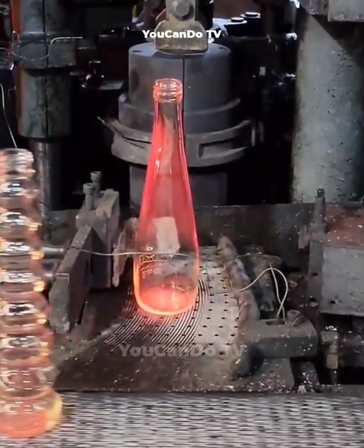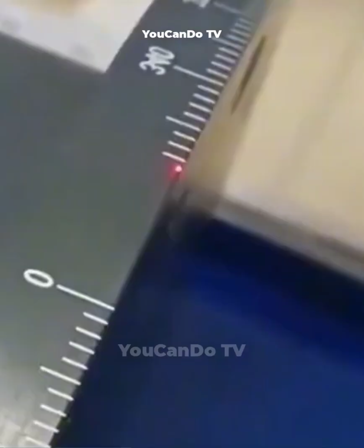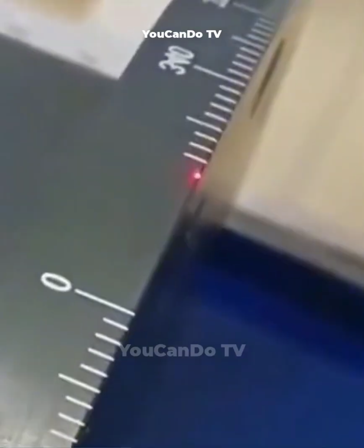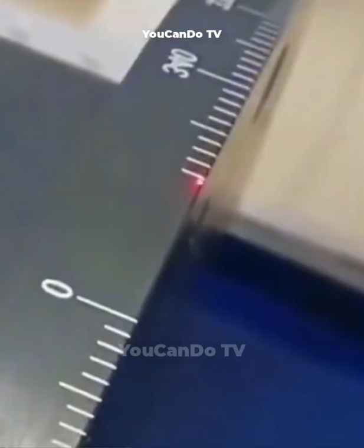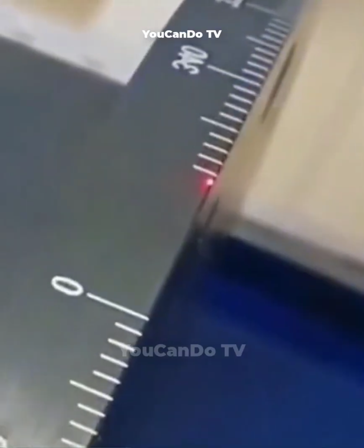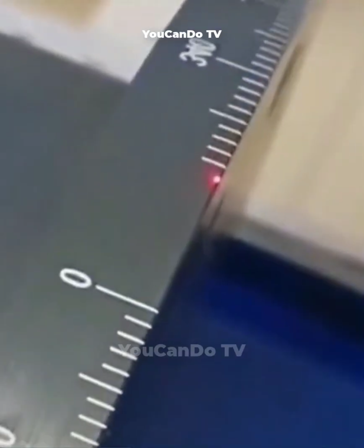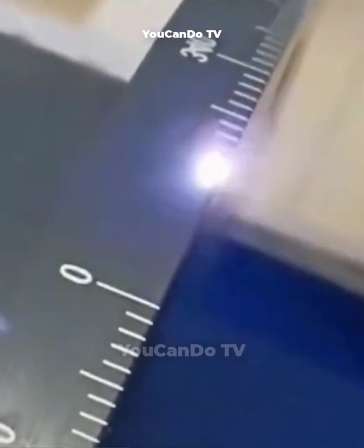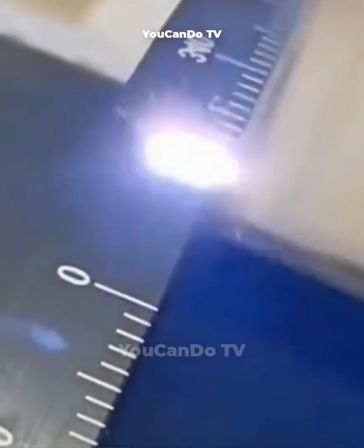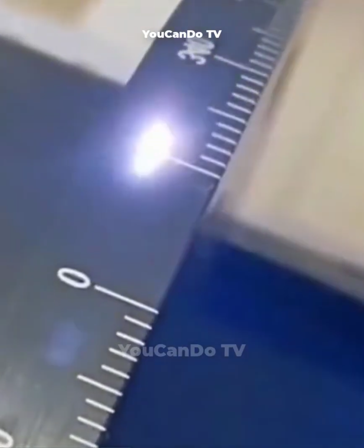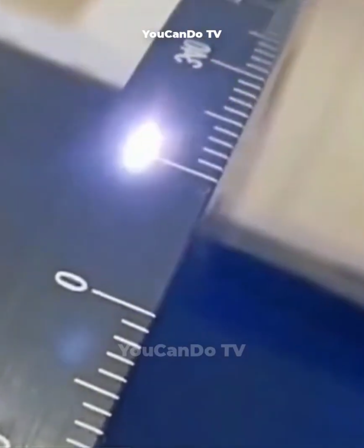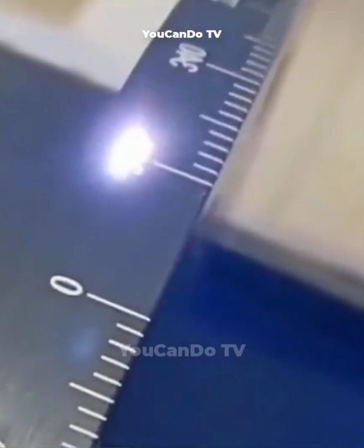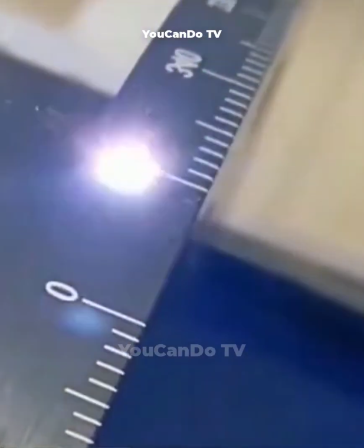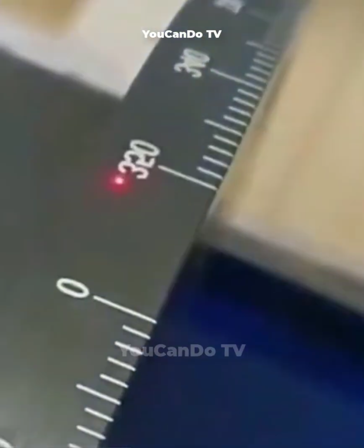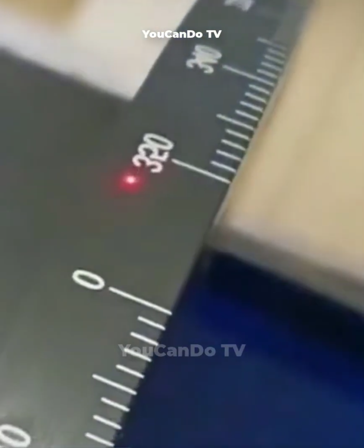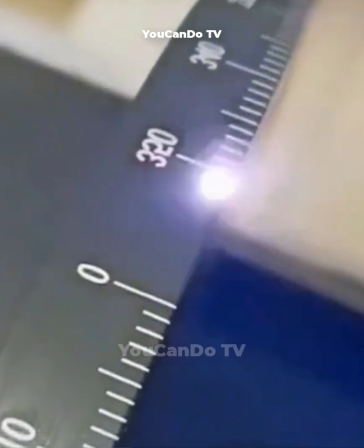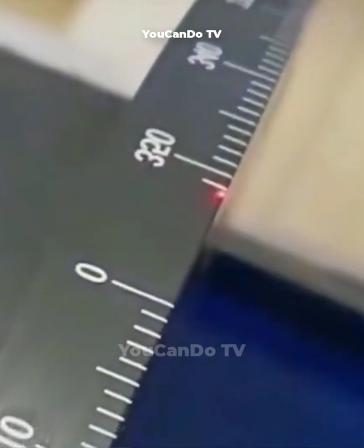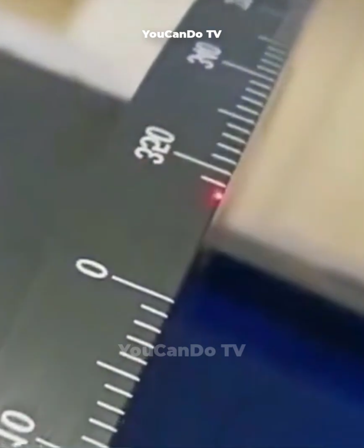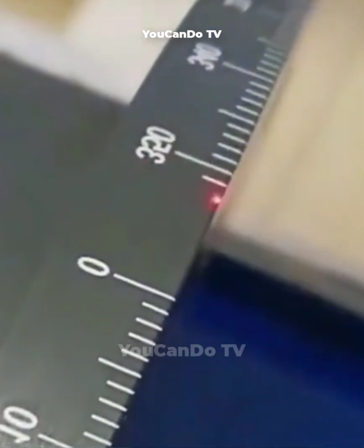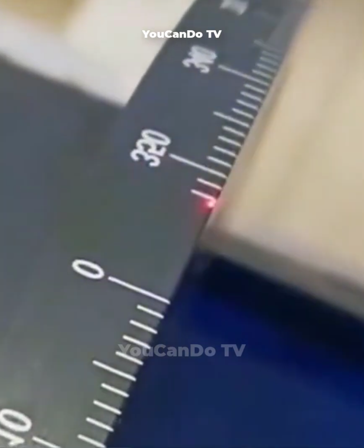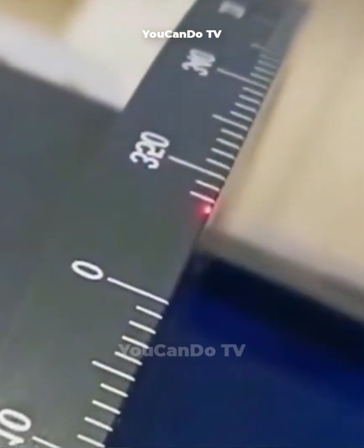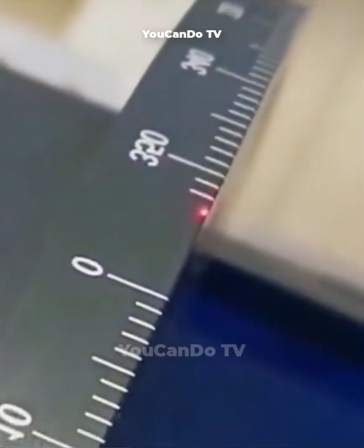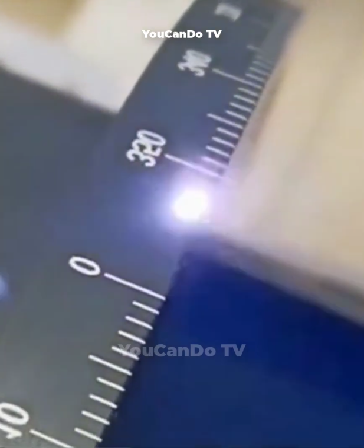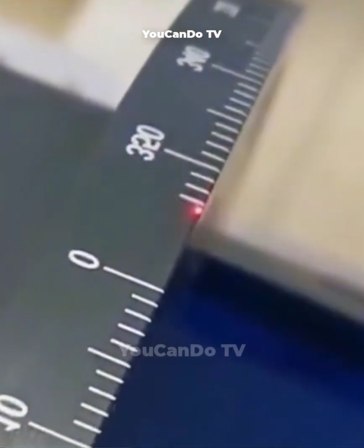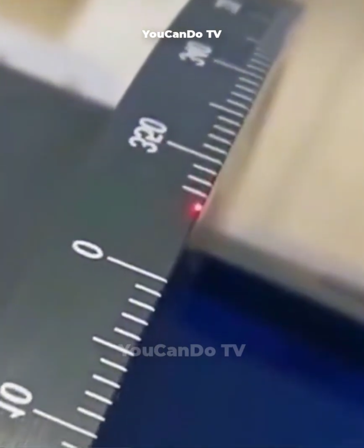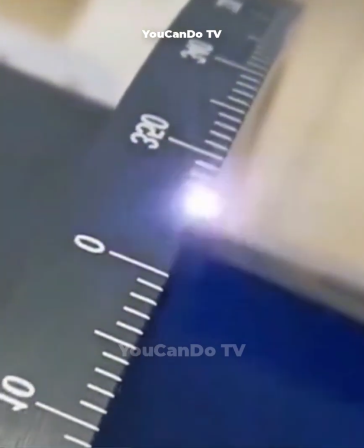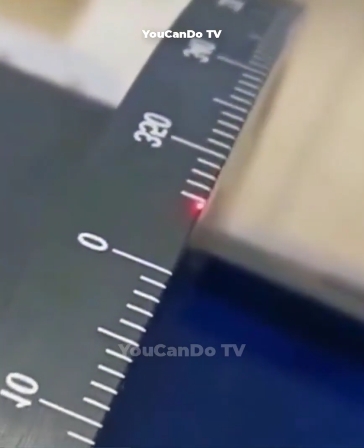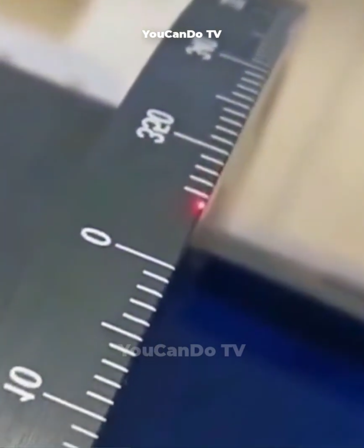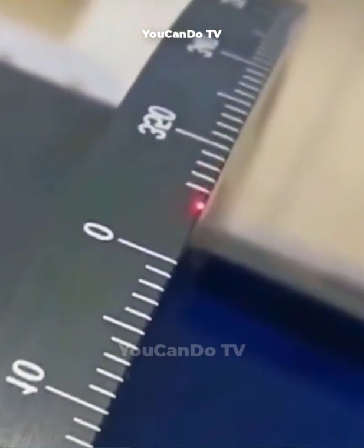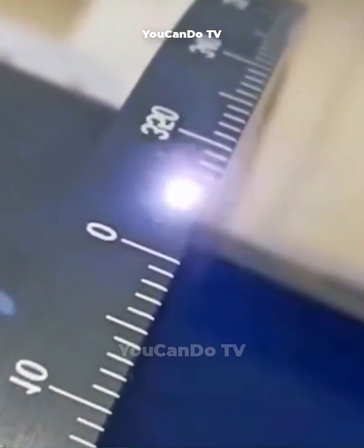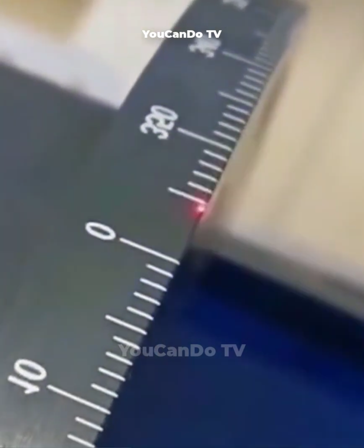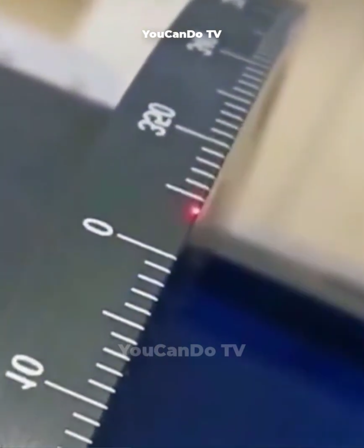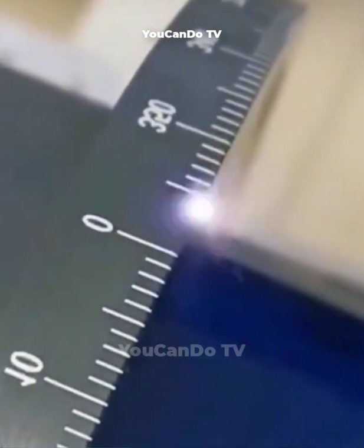This laser engraving technology has incredibly fast engraving speed and amazing accuracy.